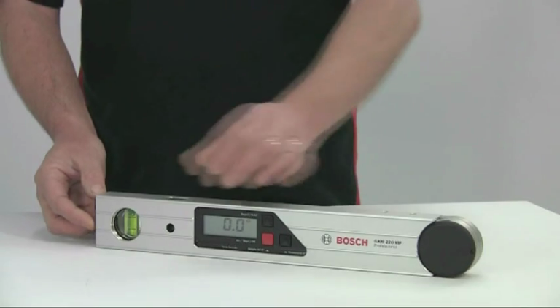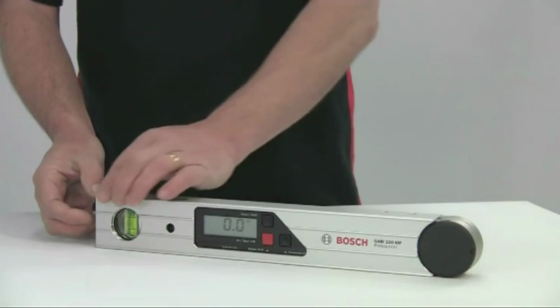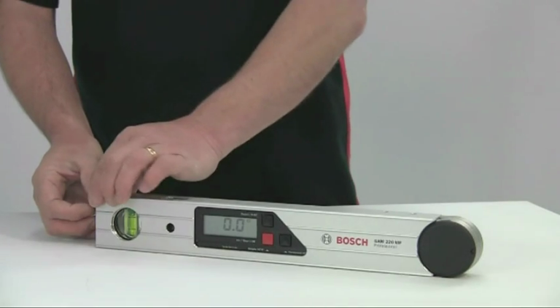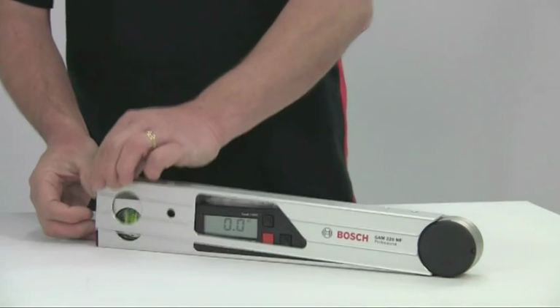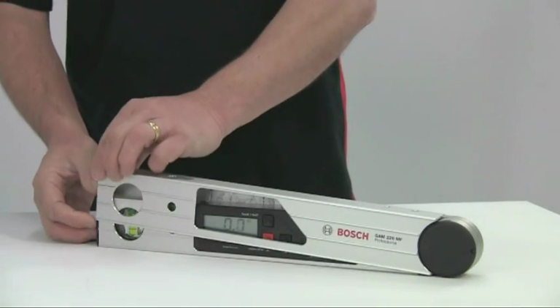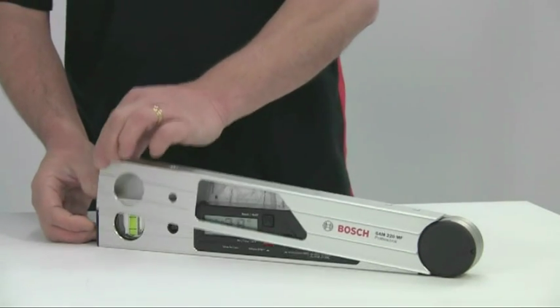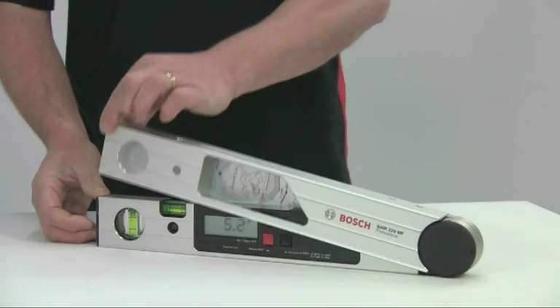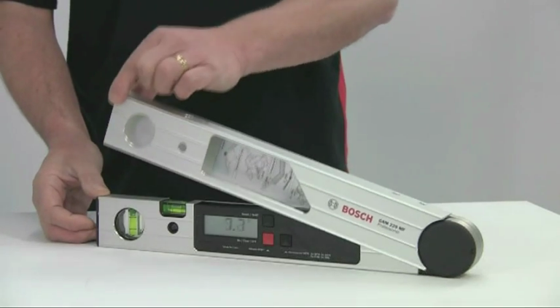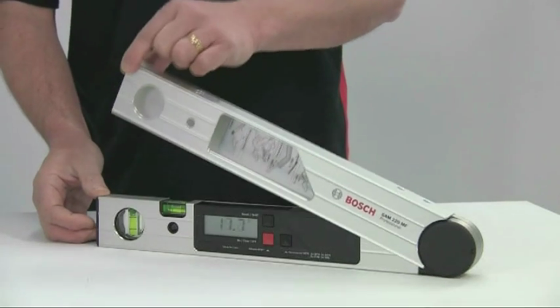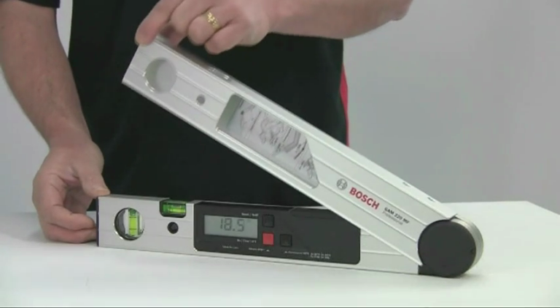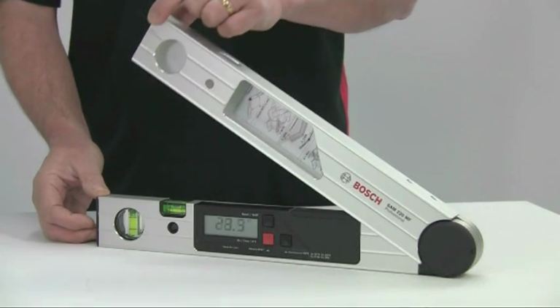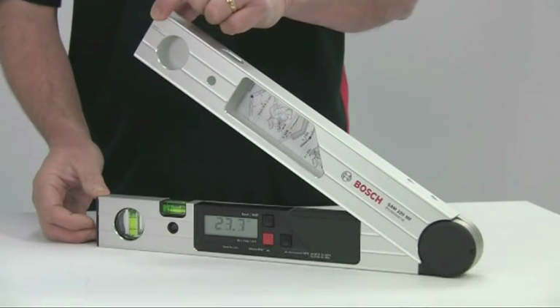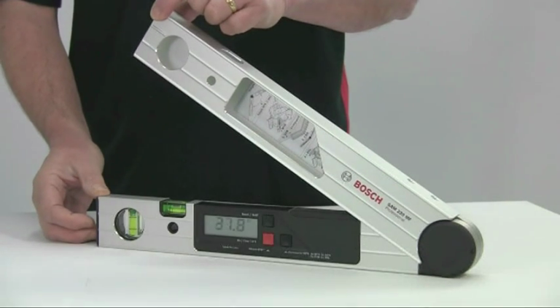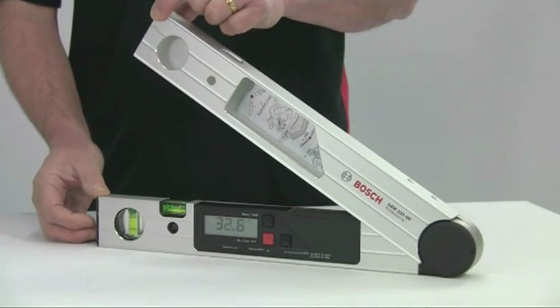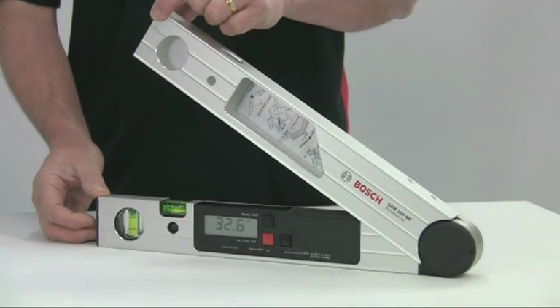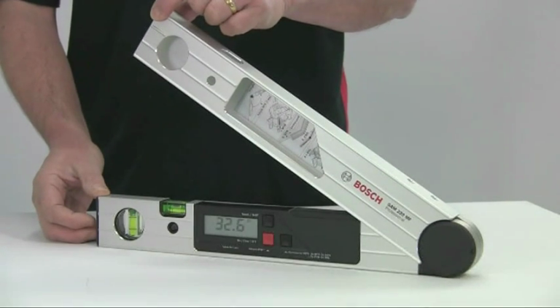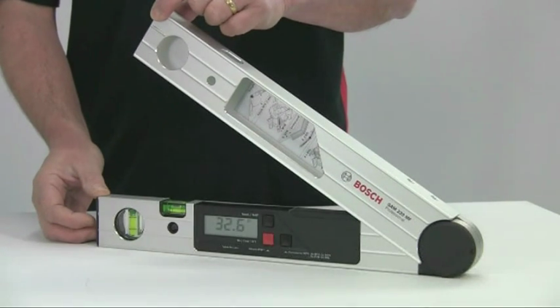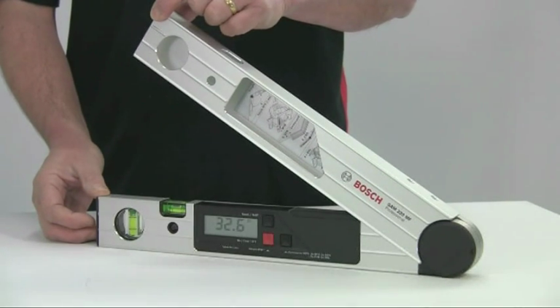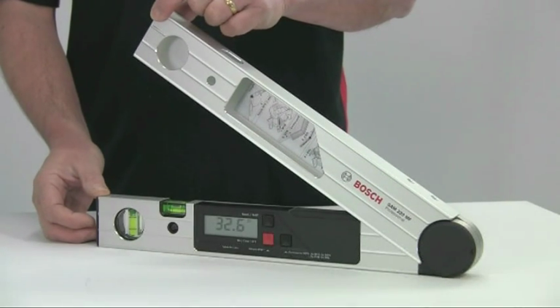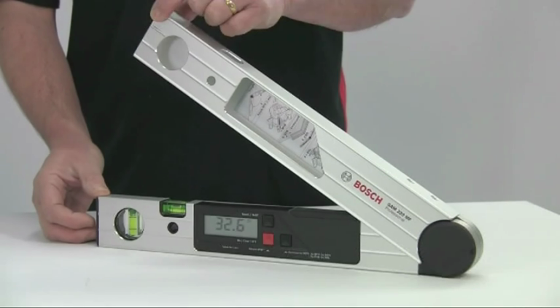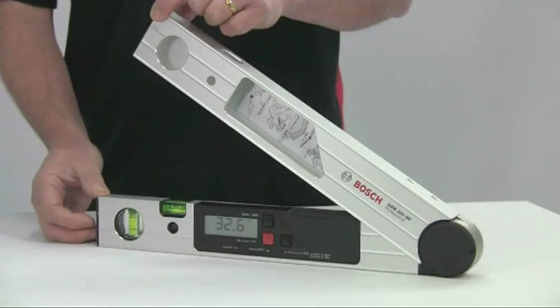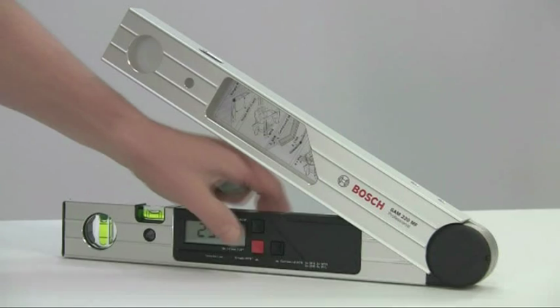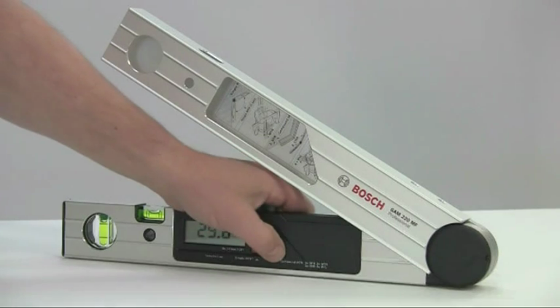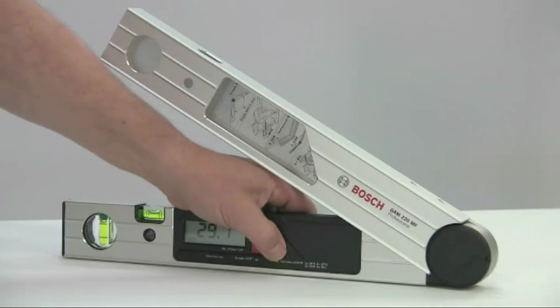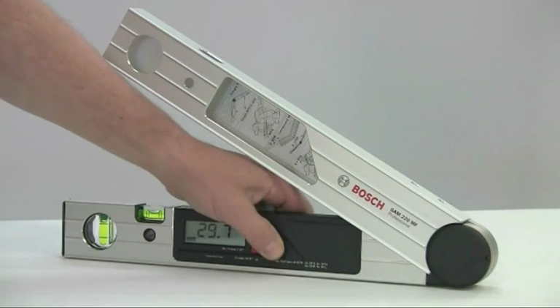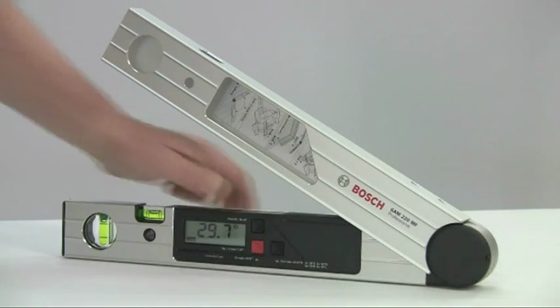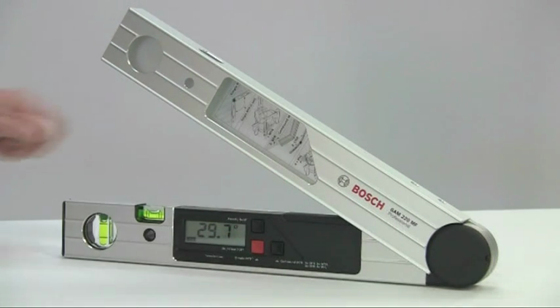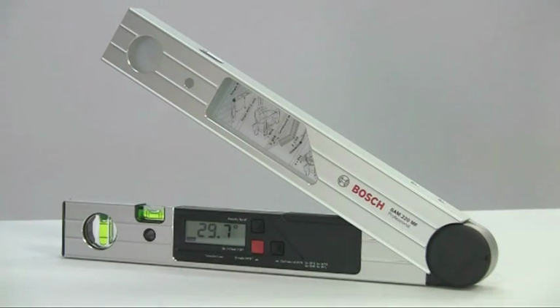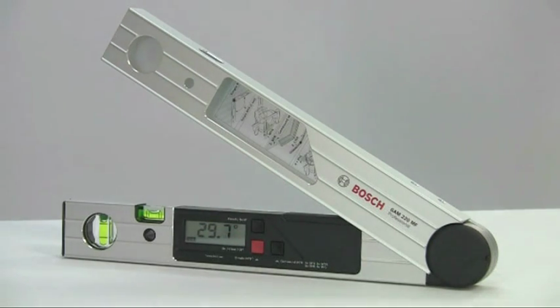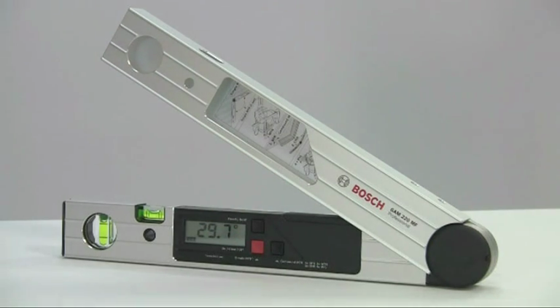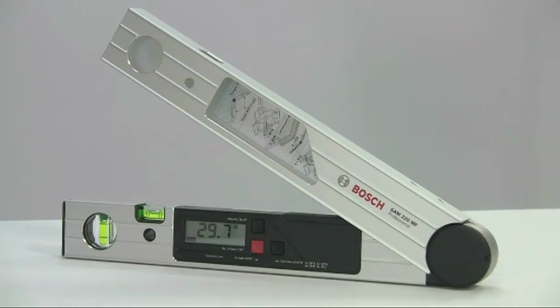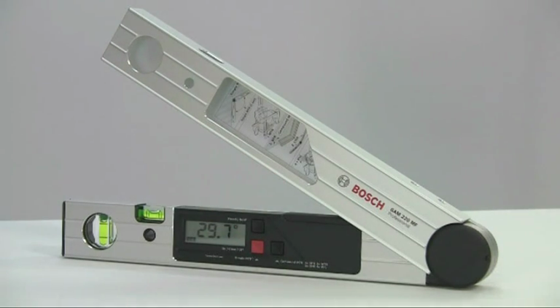The Bosch GAM220MF professional angle measurer — for precise miter angles at the press of a button.